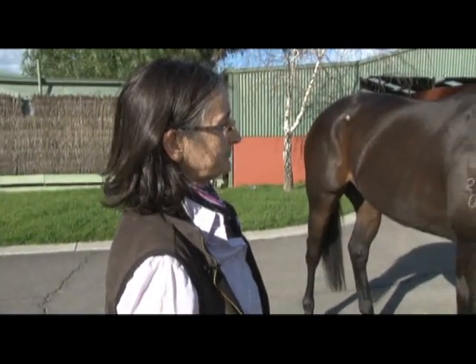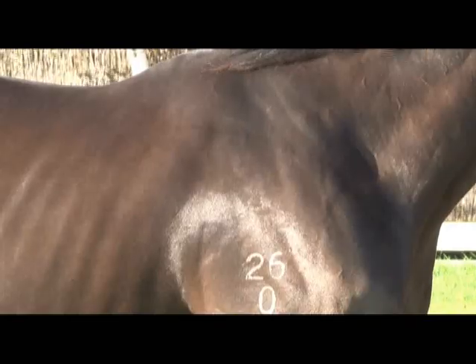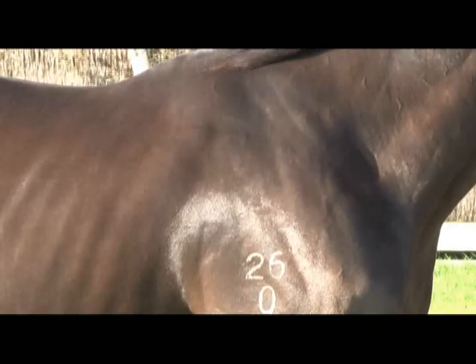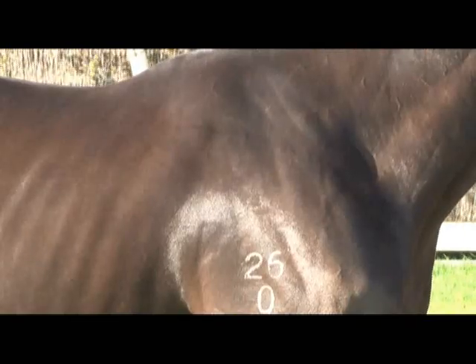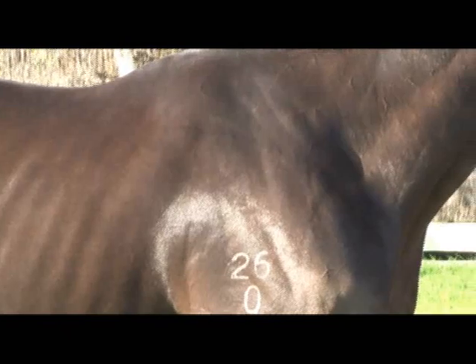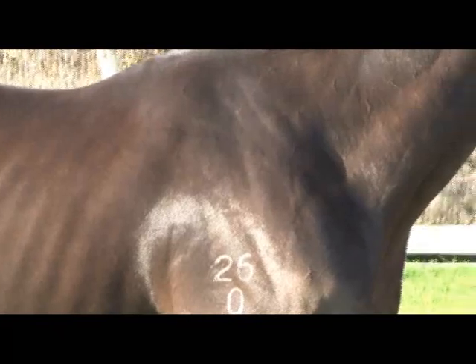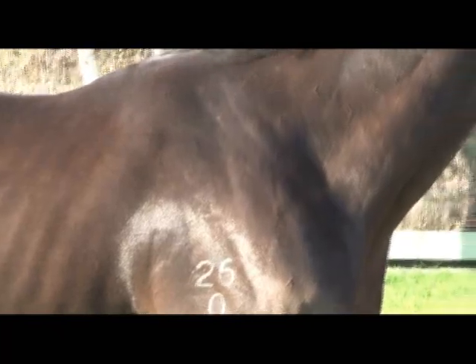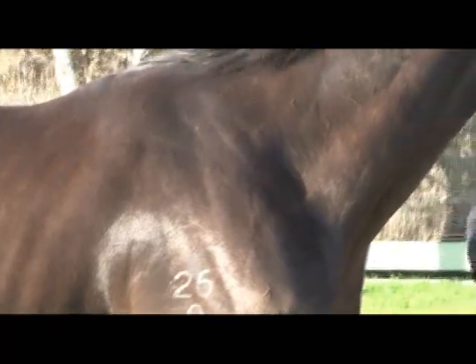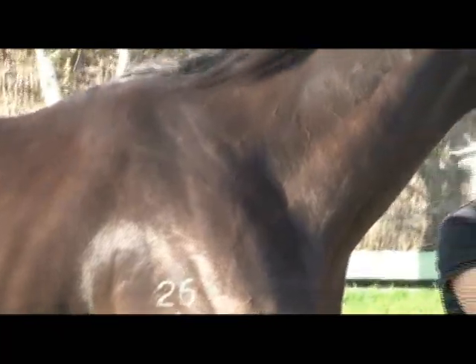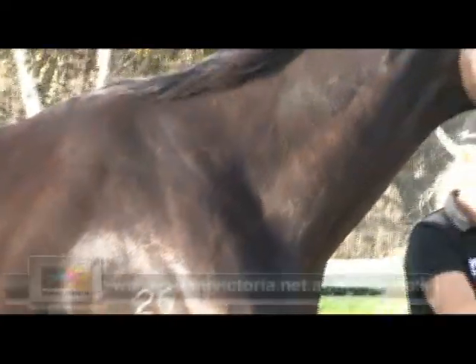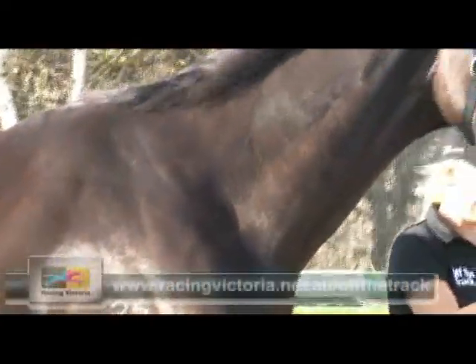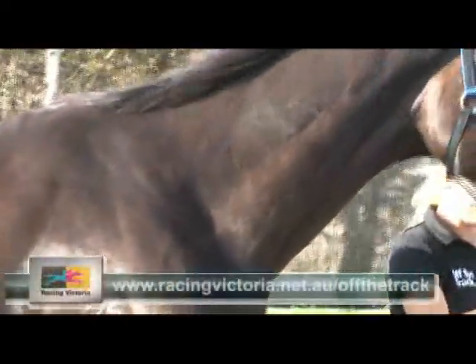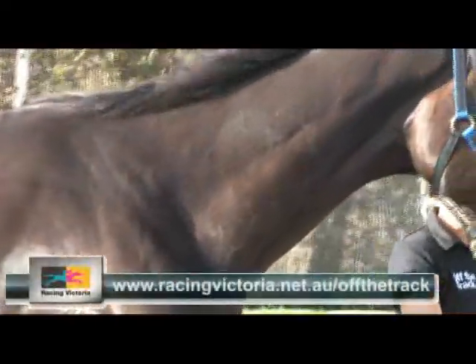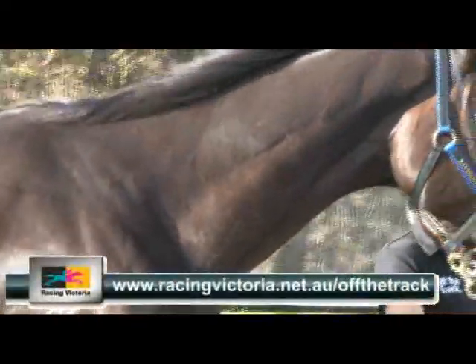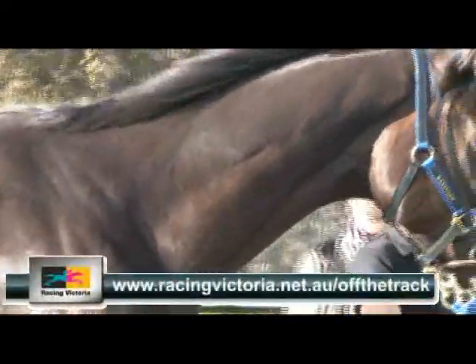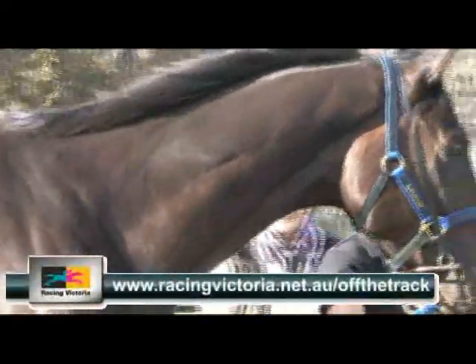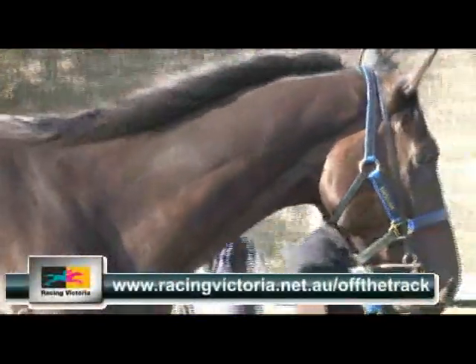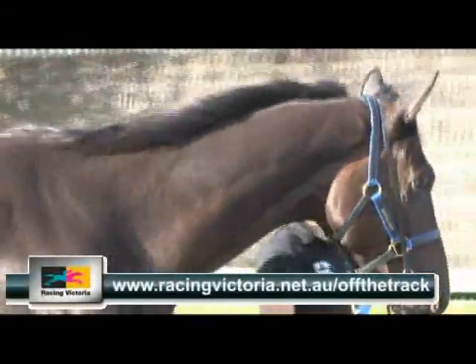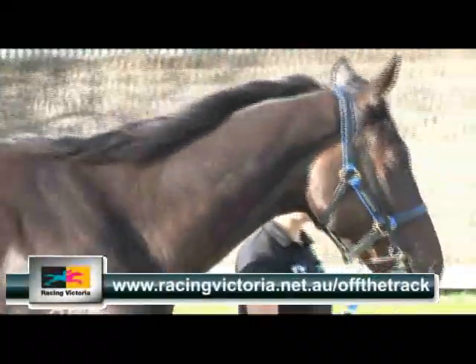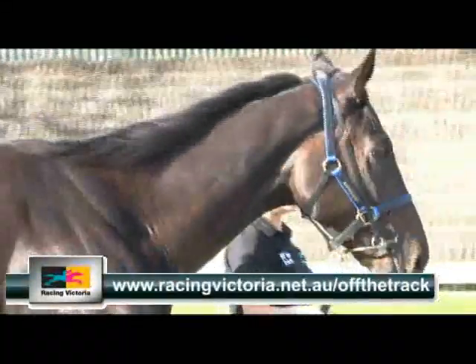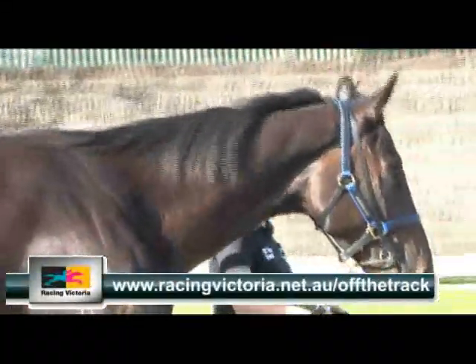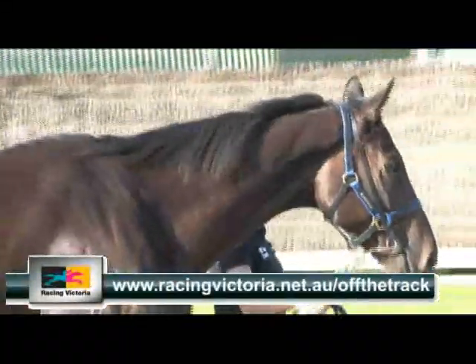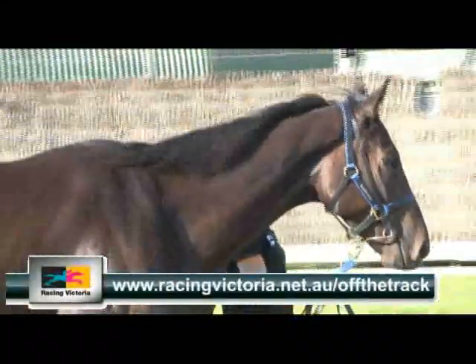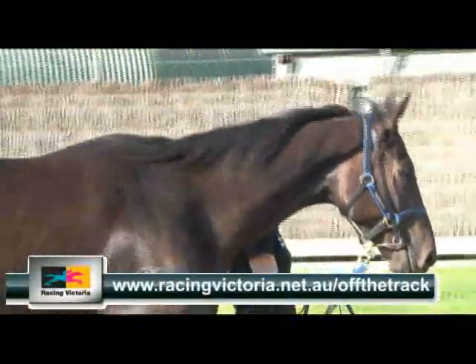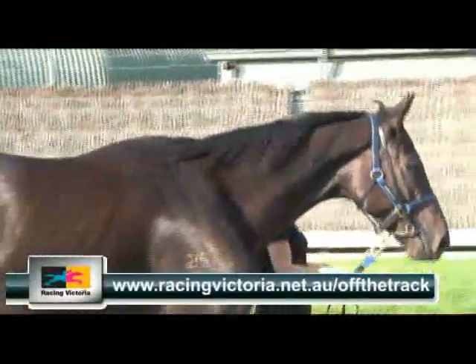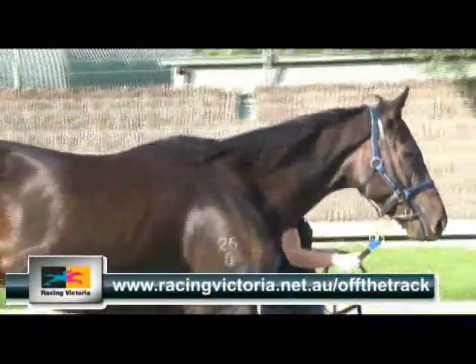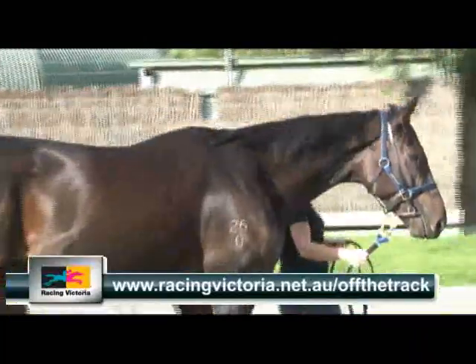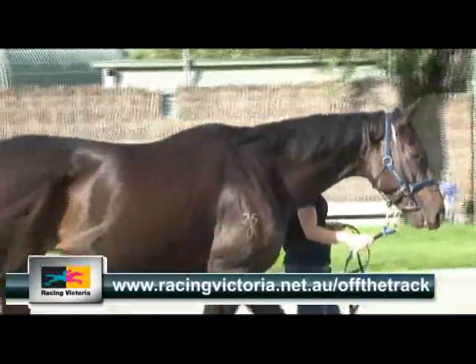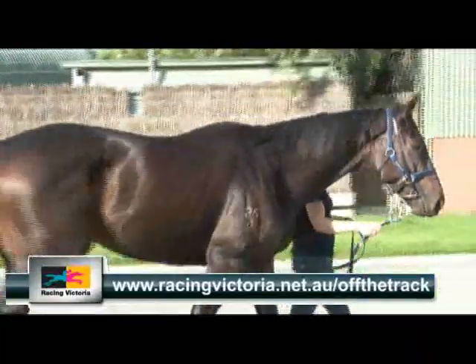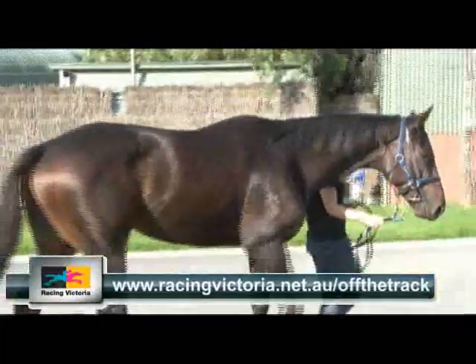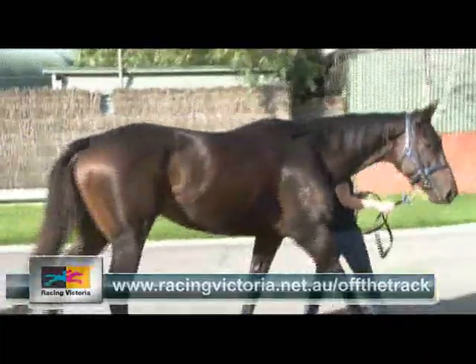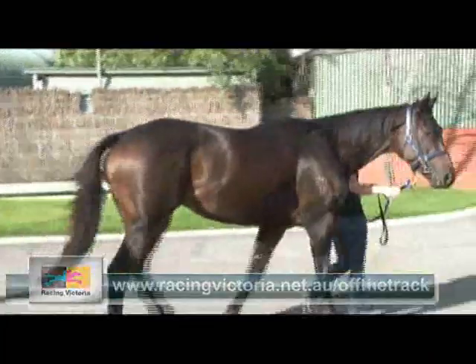More information about finding the right thoroughbred is available online at racingvictoria.net.au/offthetrack.